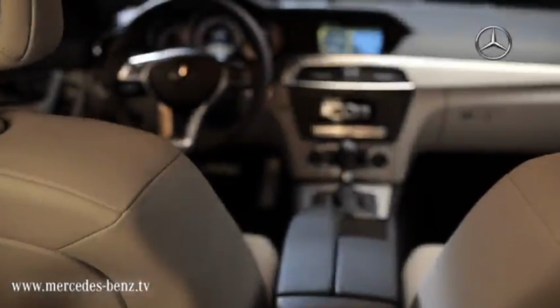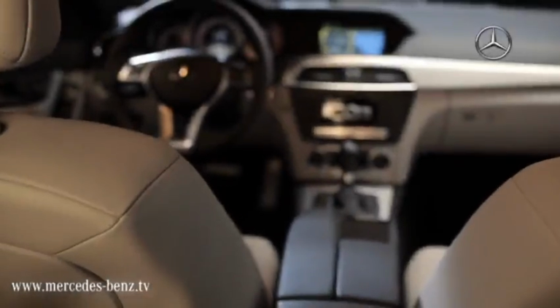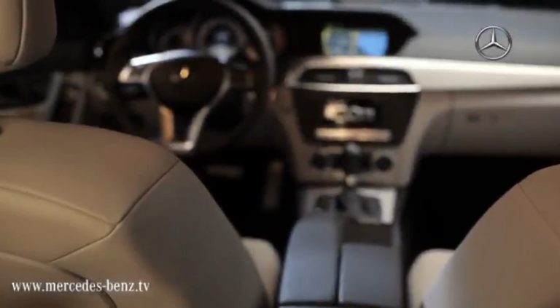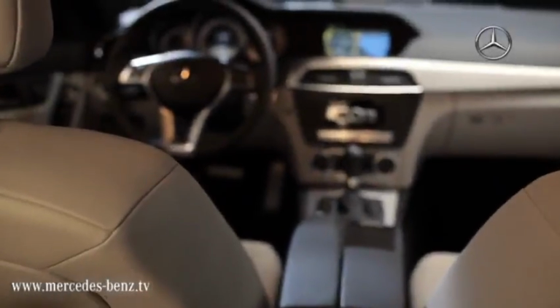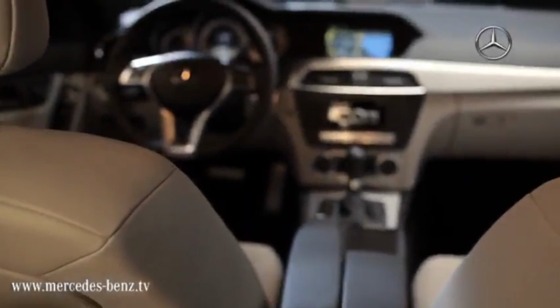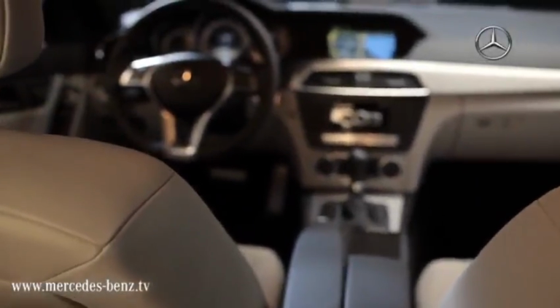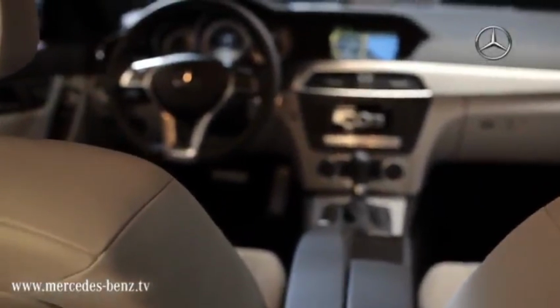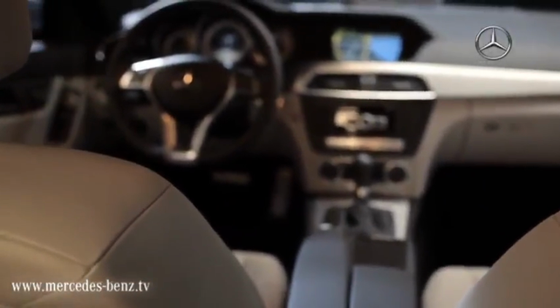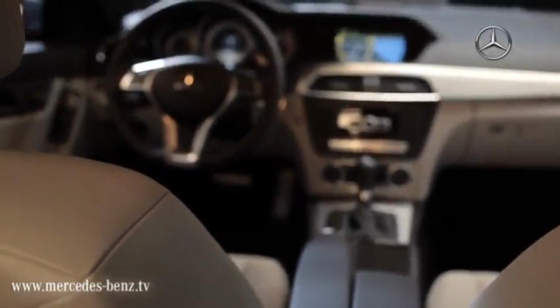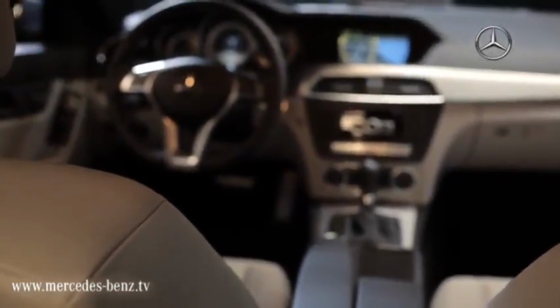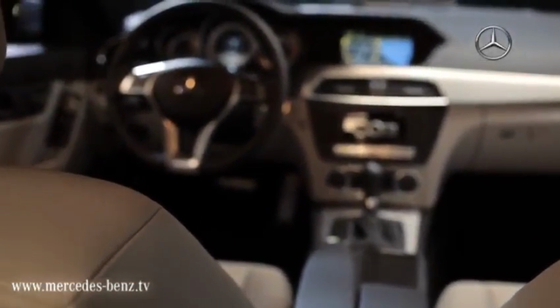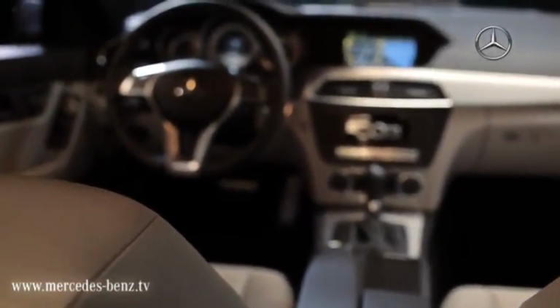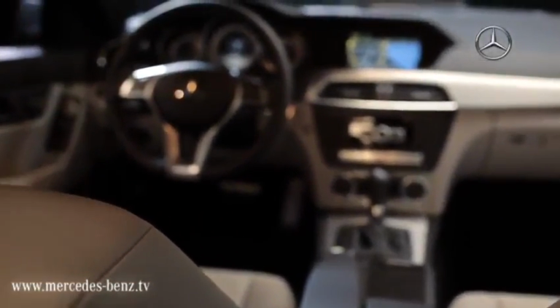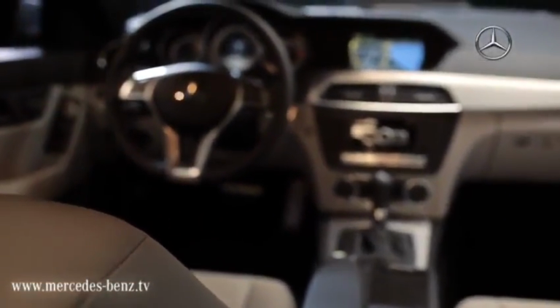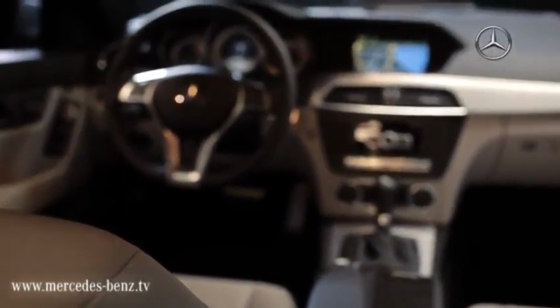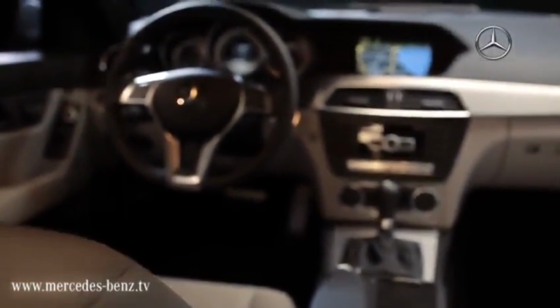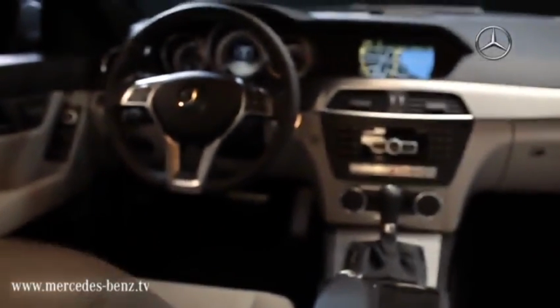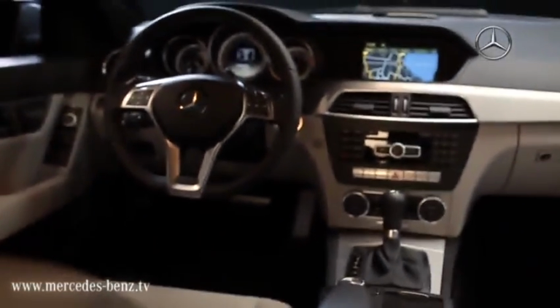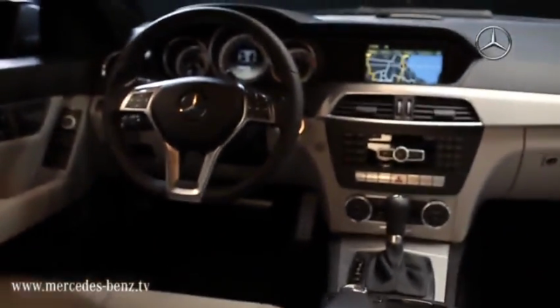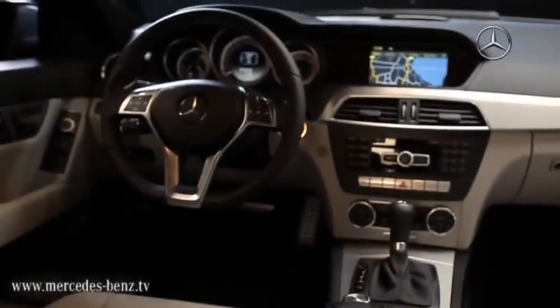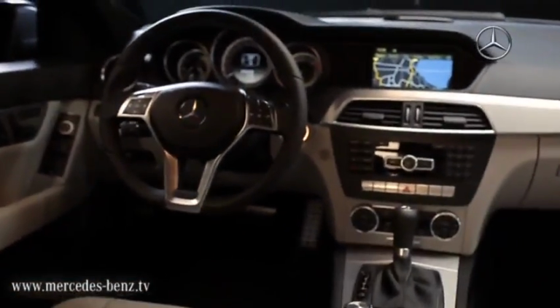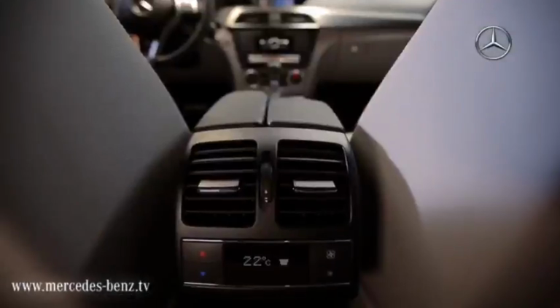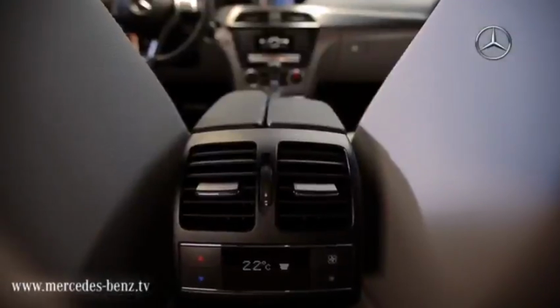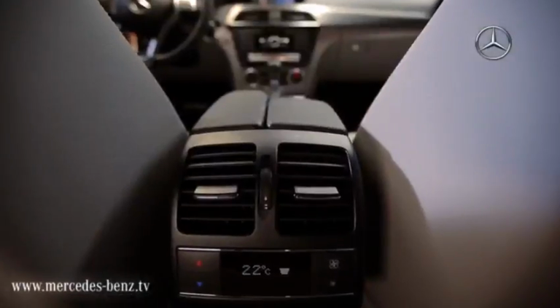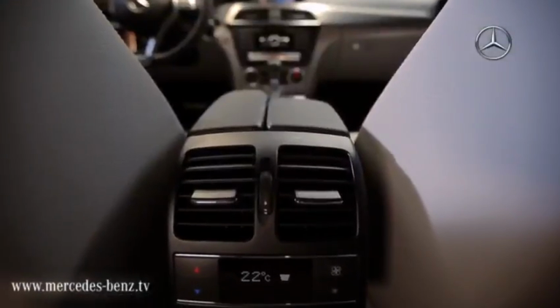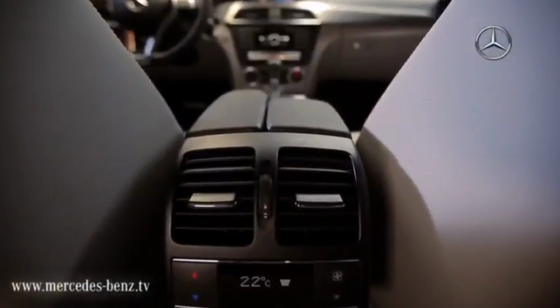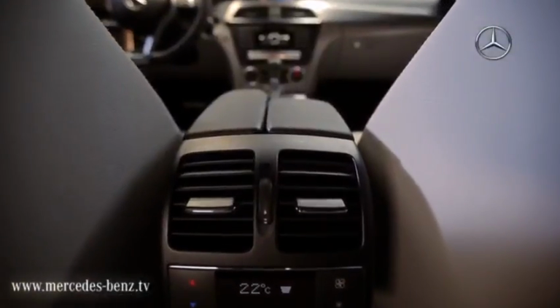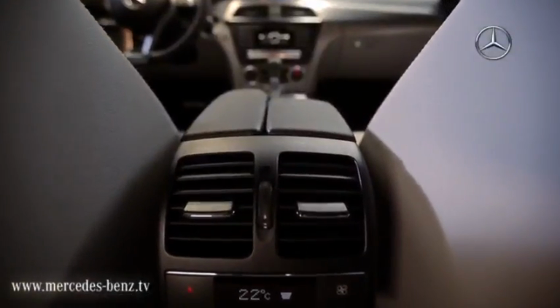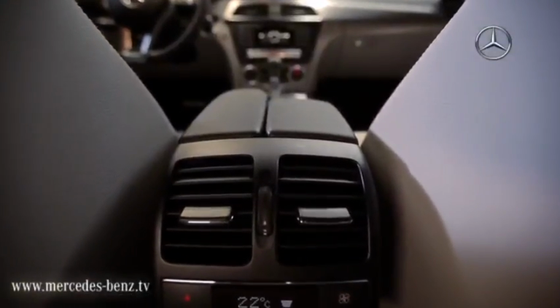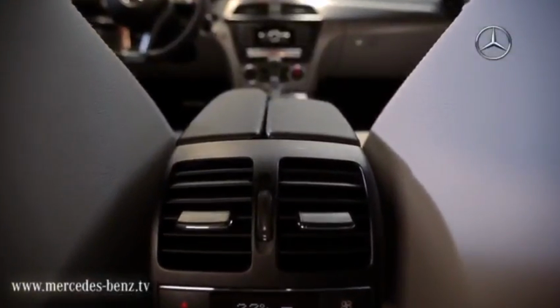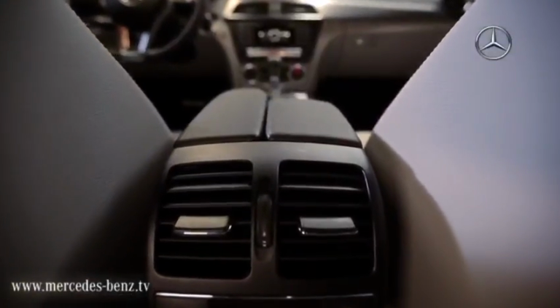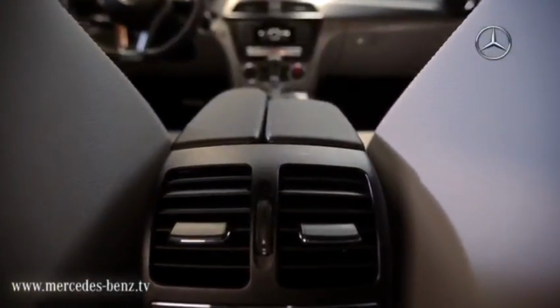Inside, the dashboard has been completely revised. Fine materials provide for a high-quality interior.